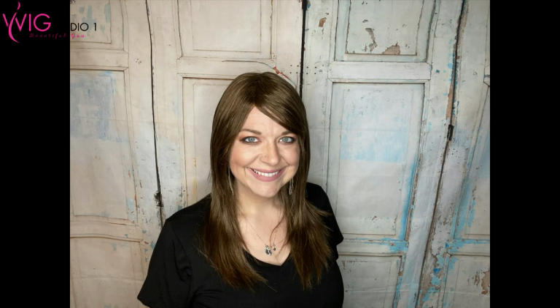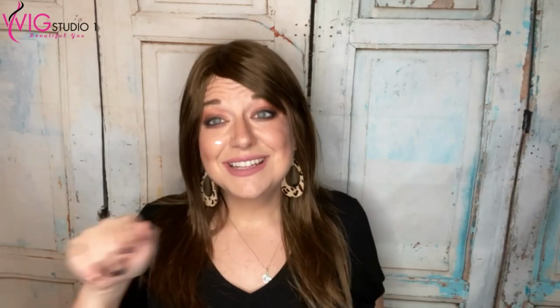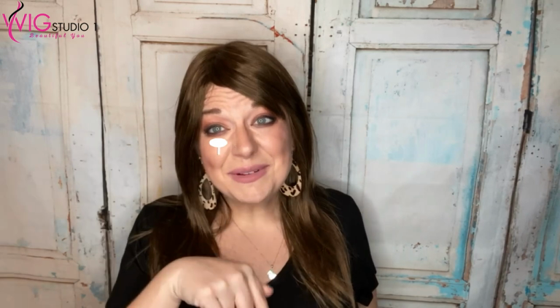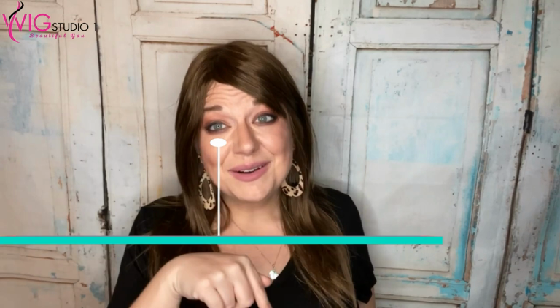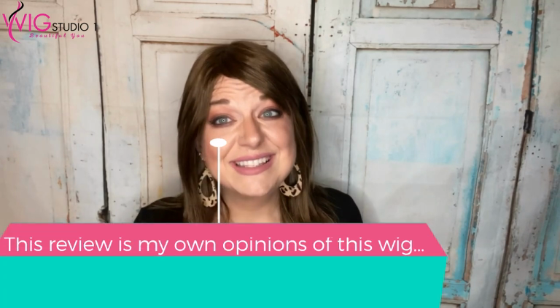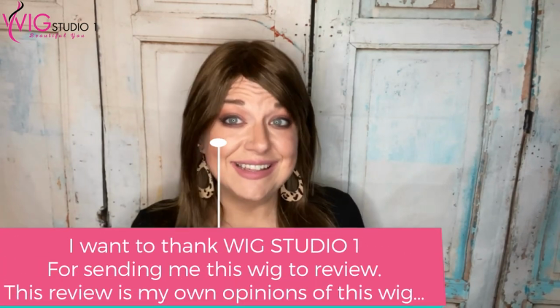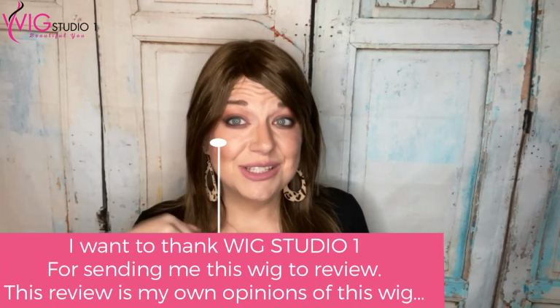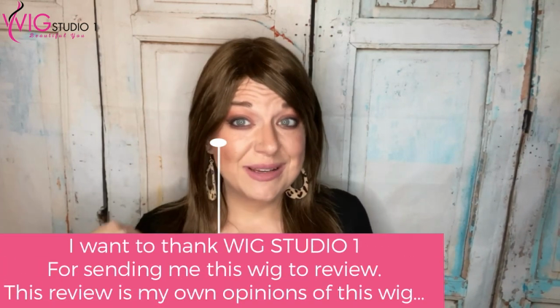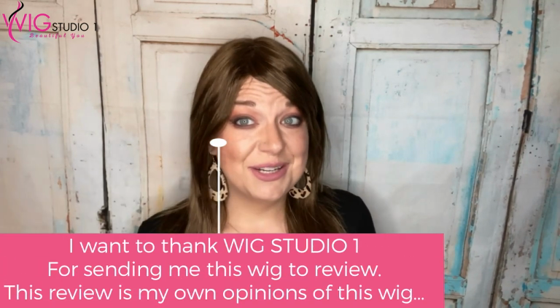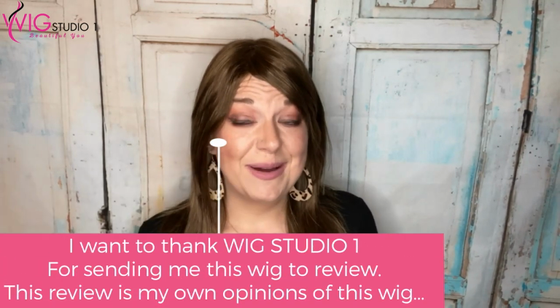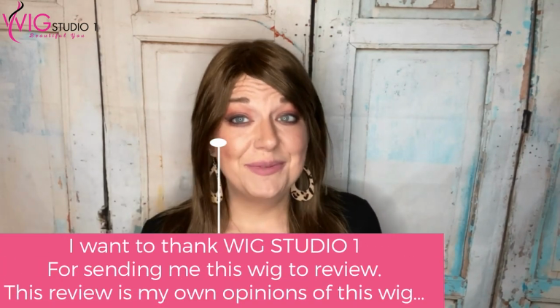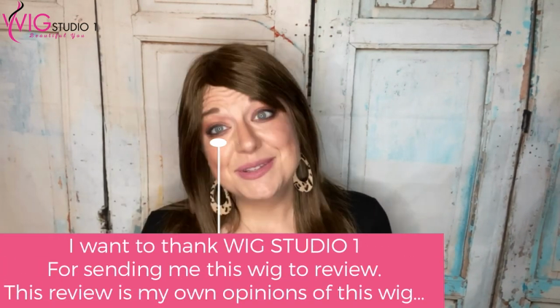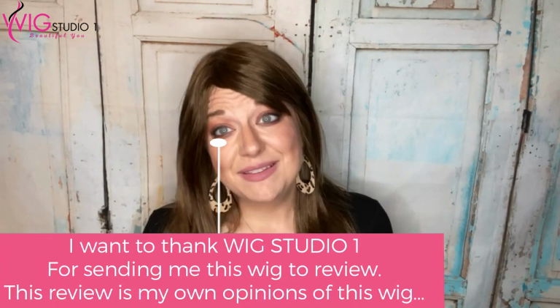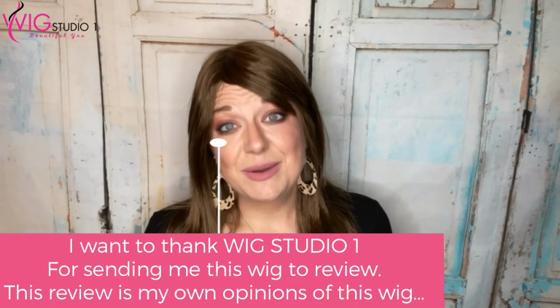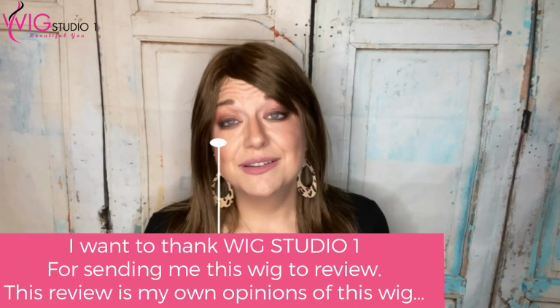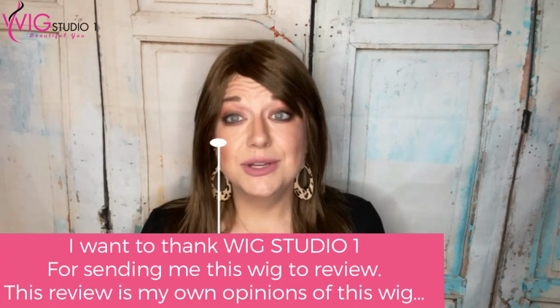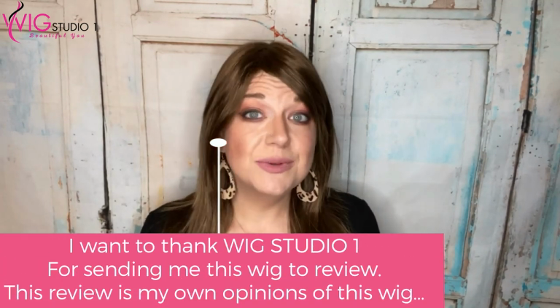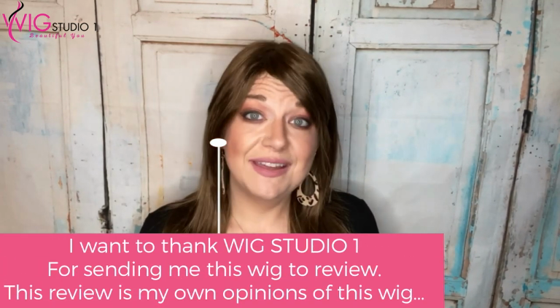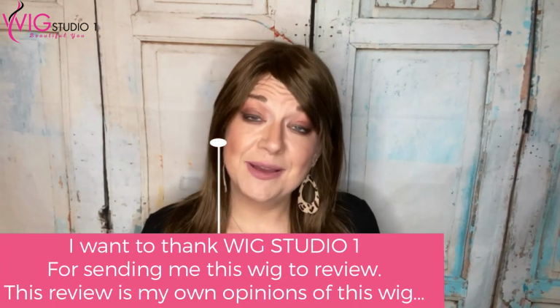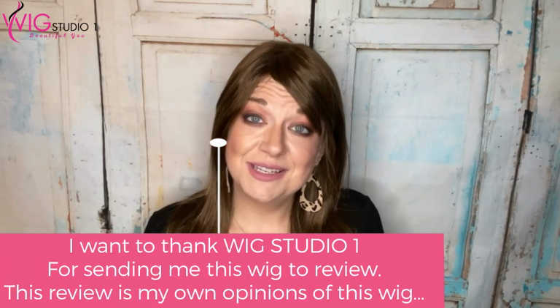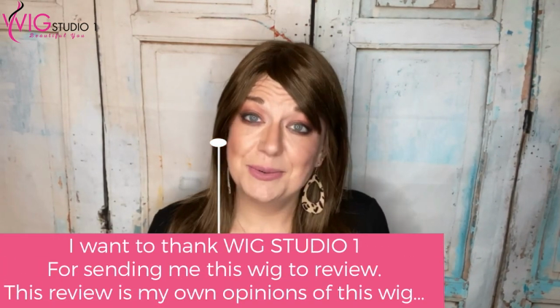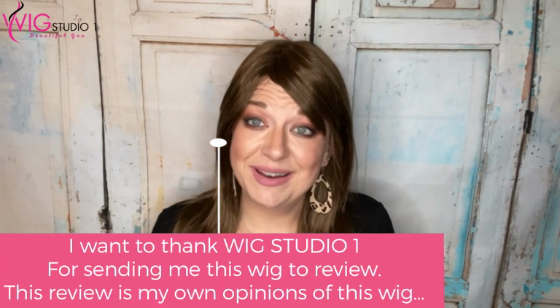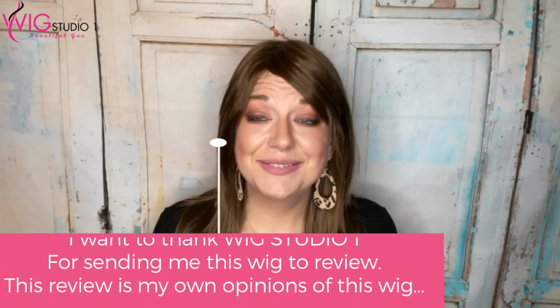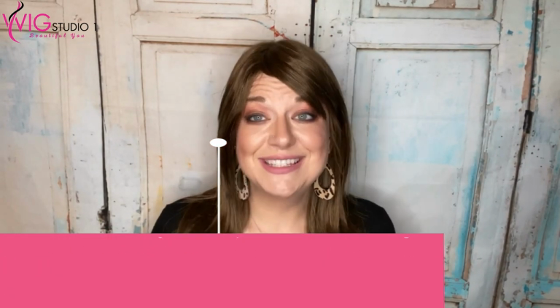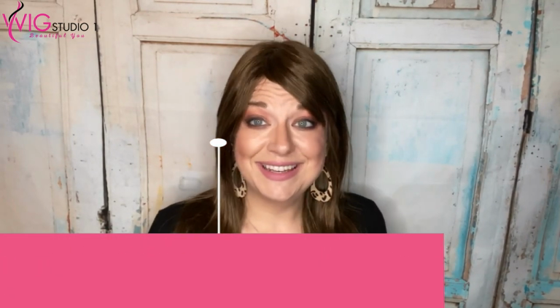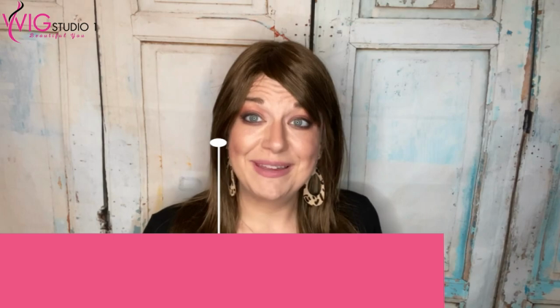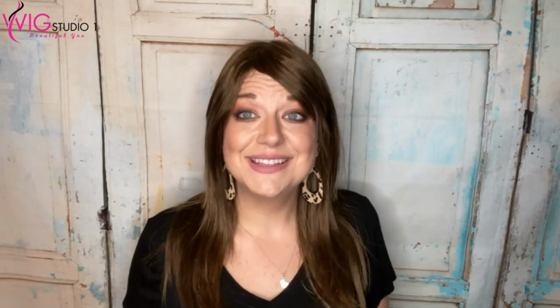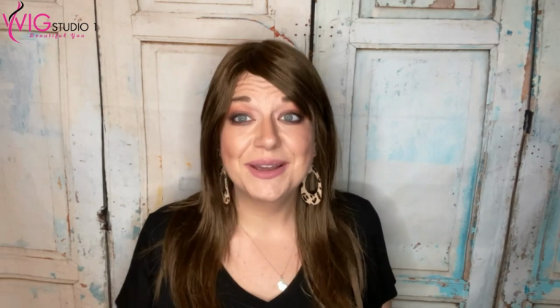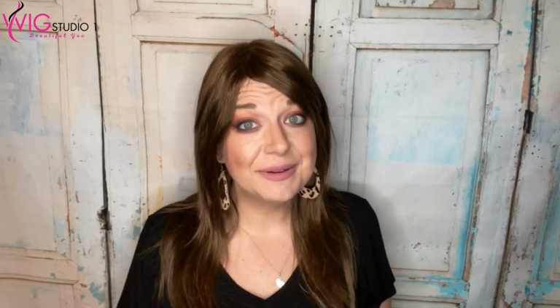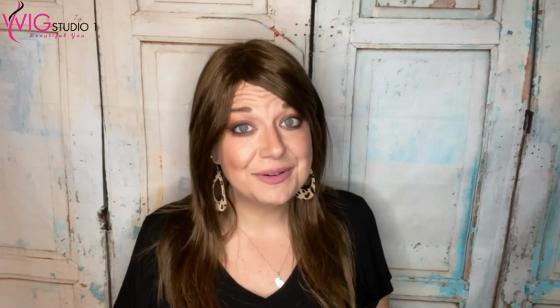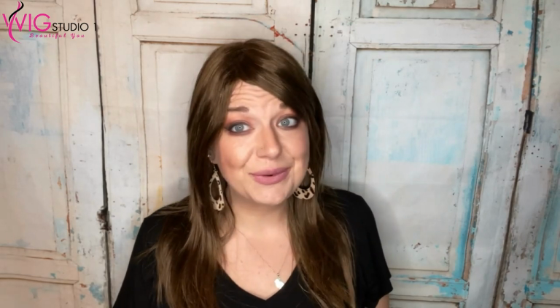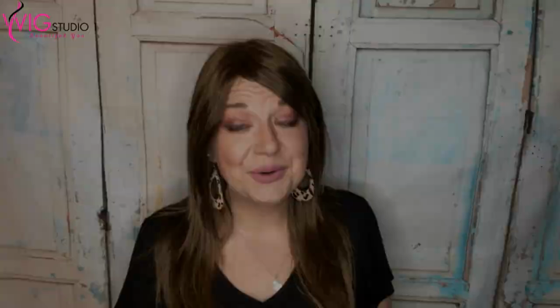Down below are links to Wig Studio One, who sent me this wig. I just want to thank Wig Studio One for sending me this so I can review it for you.